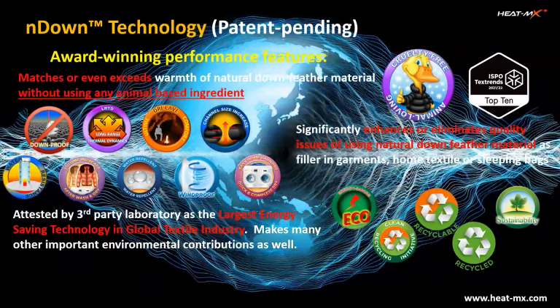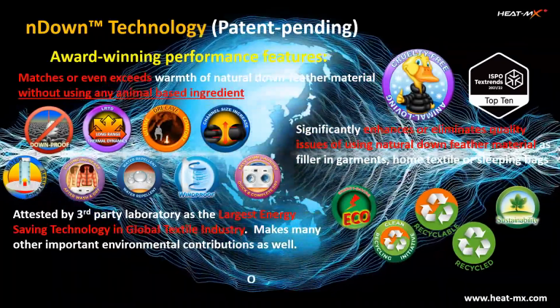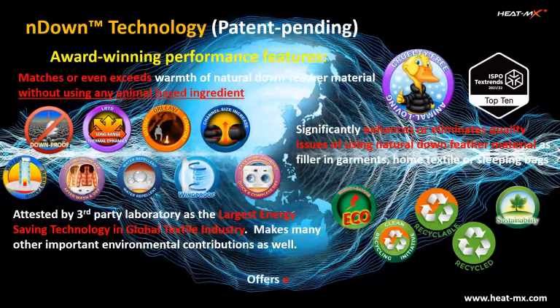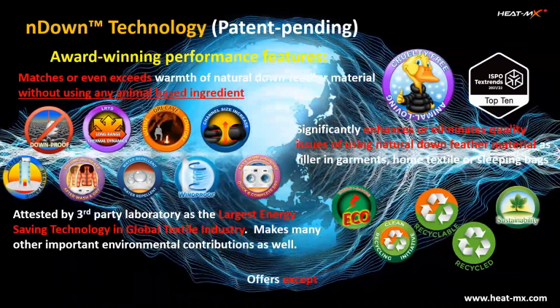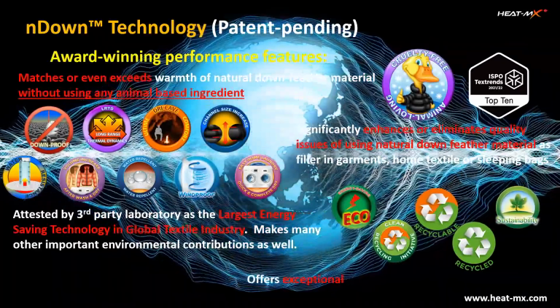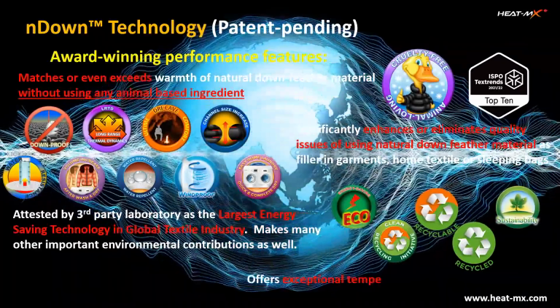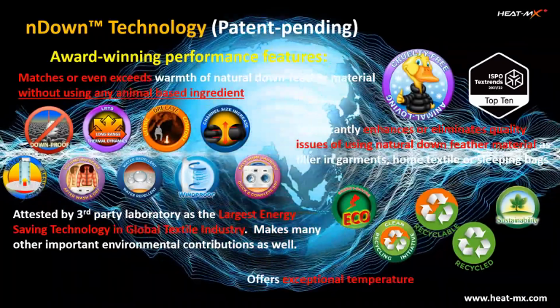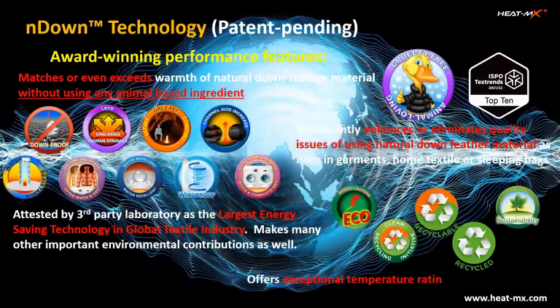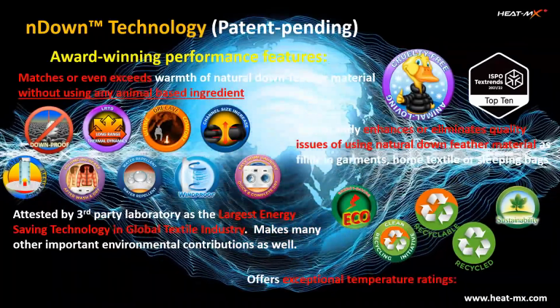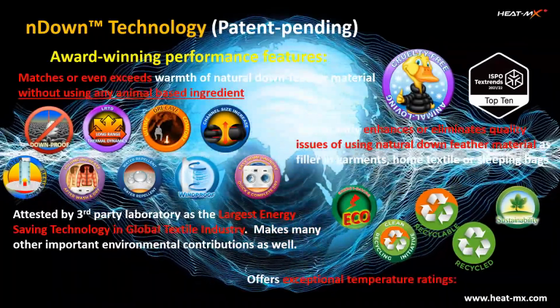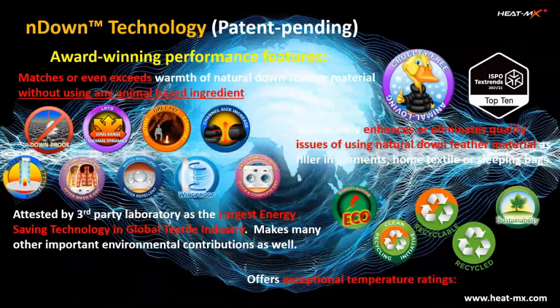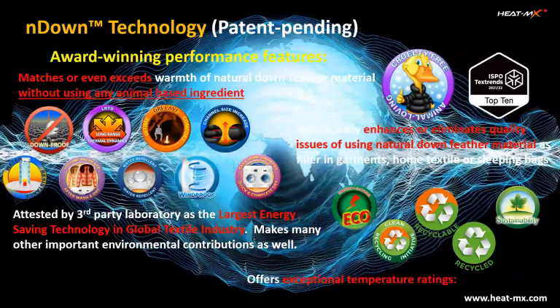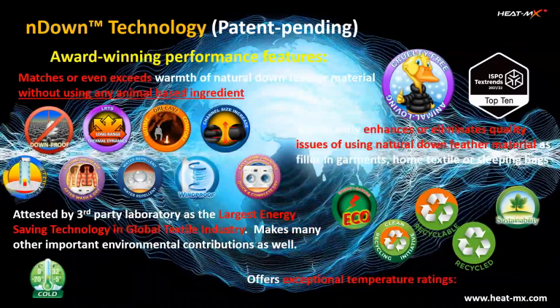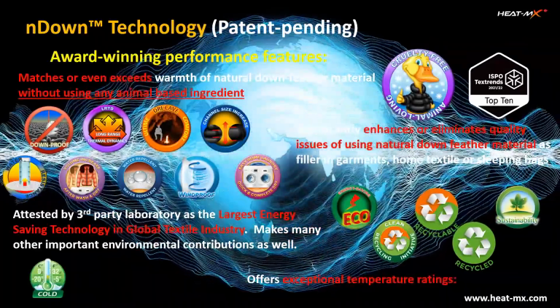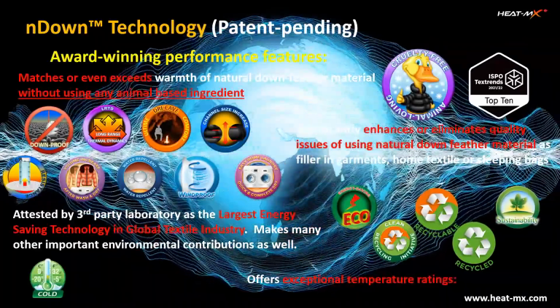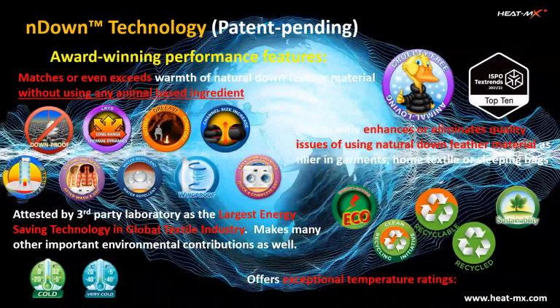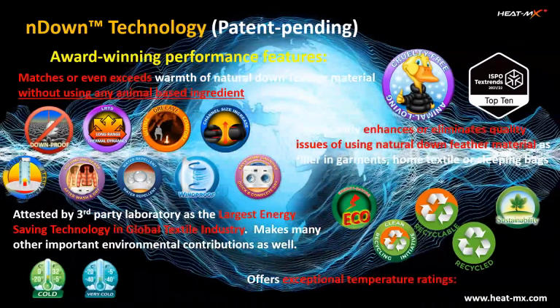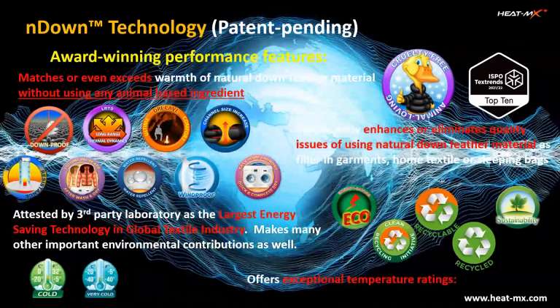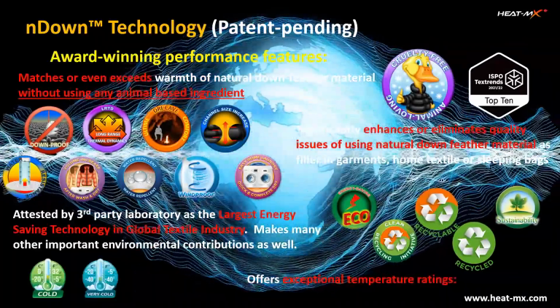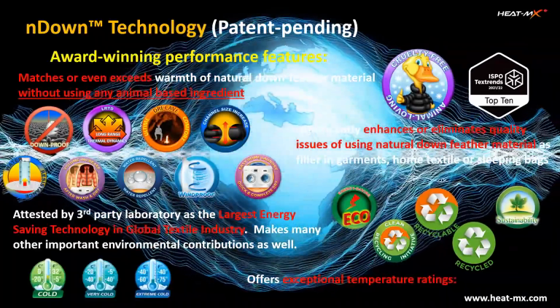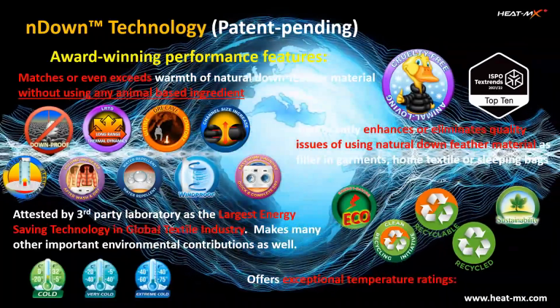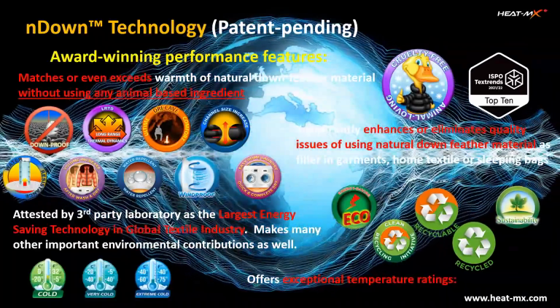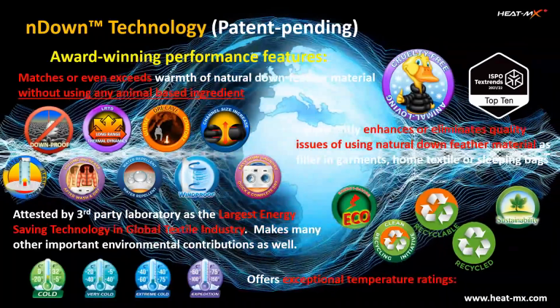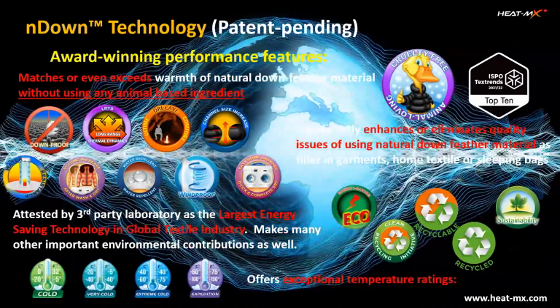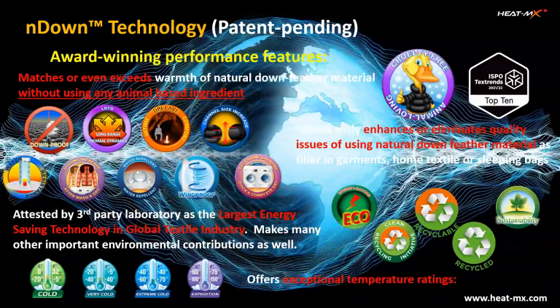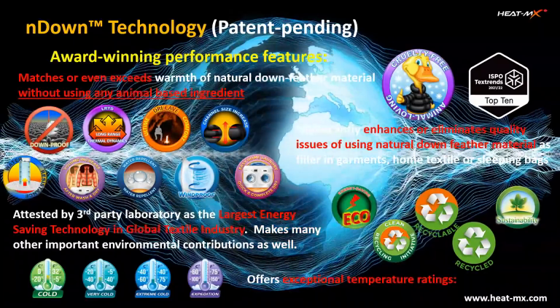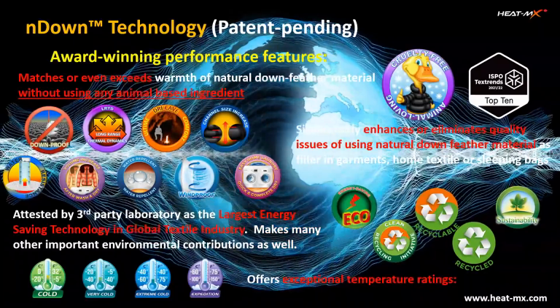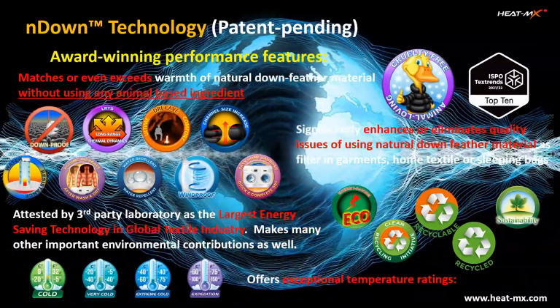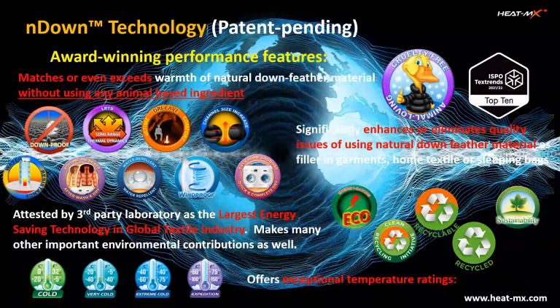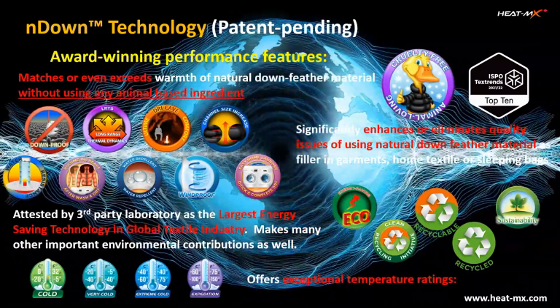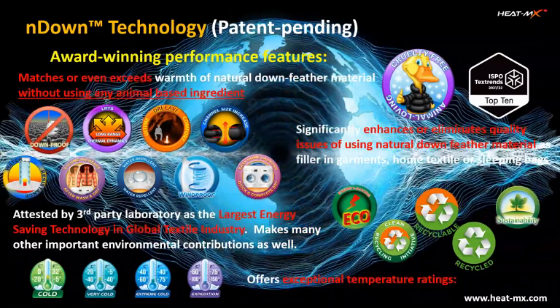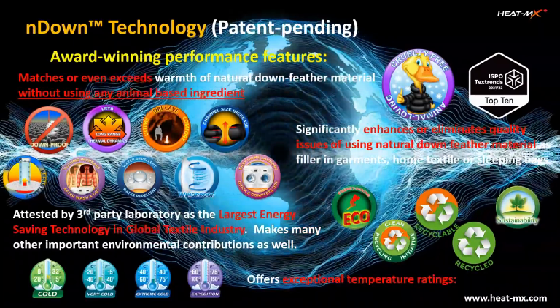Thanks to the breakthrough innovations, endown can offer exceptional temperature ratings as shown here.